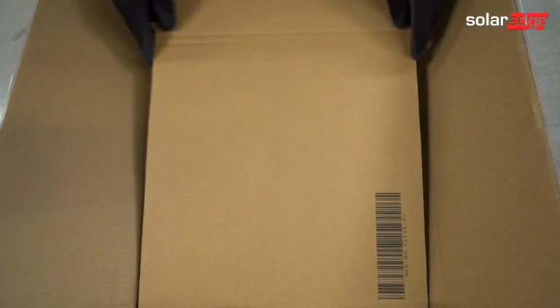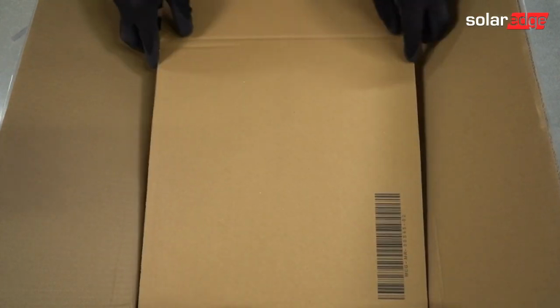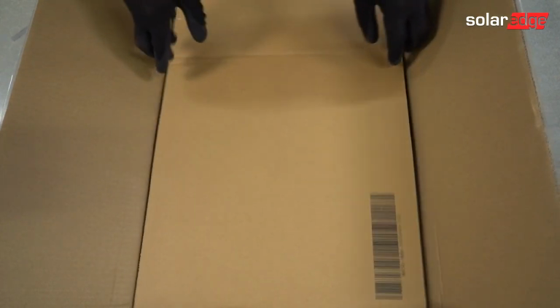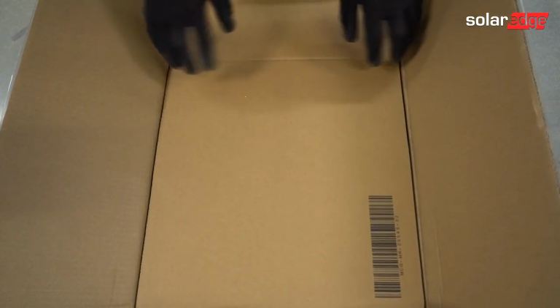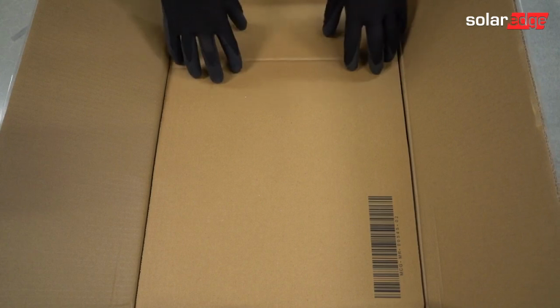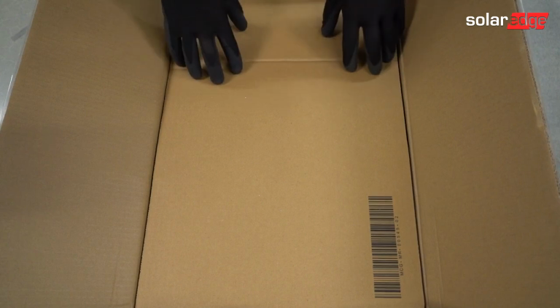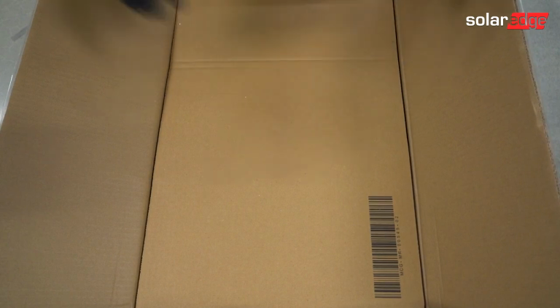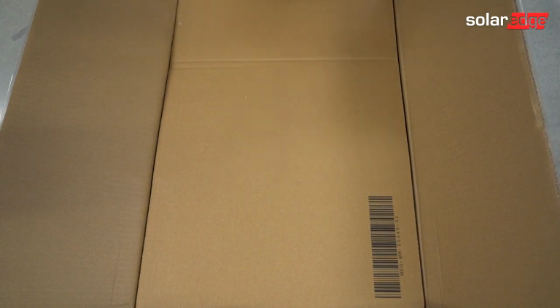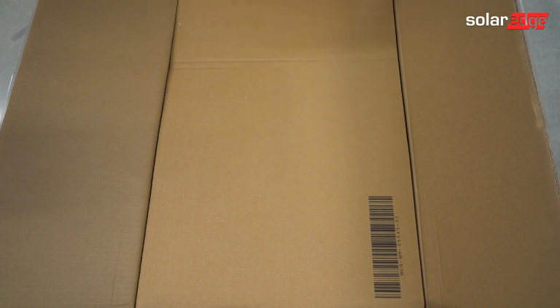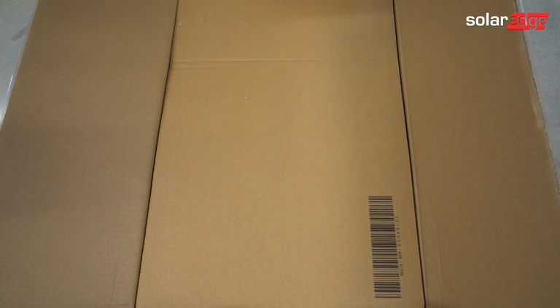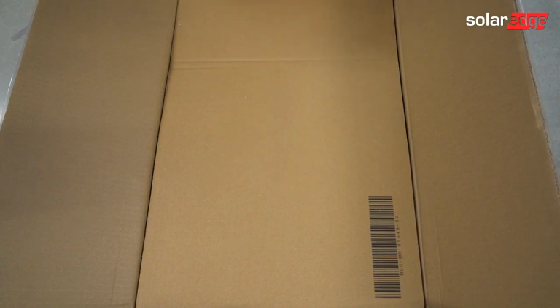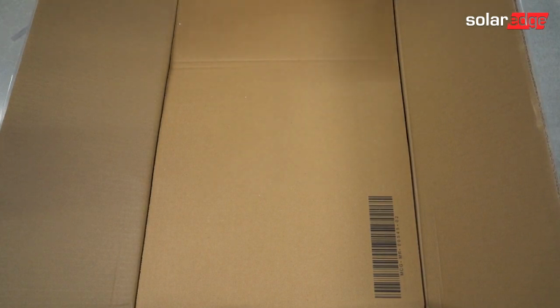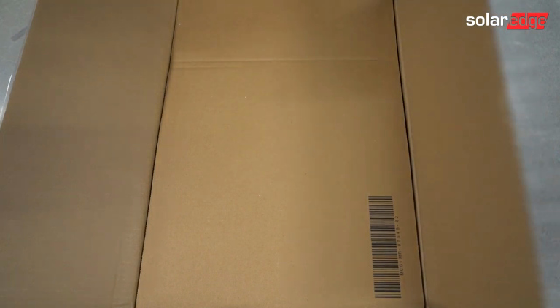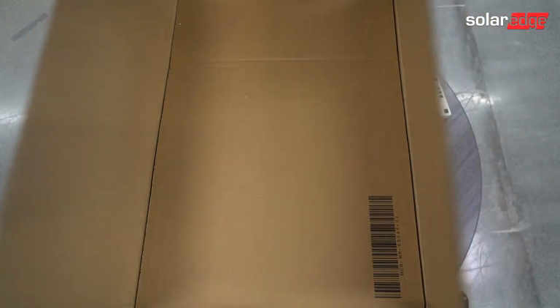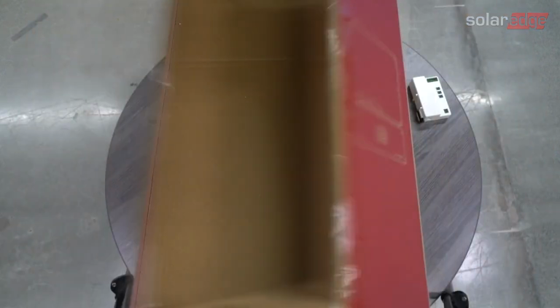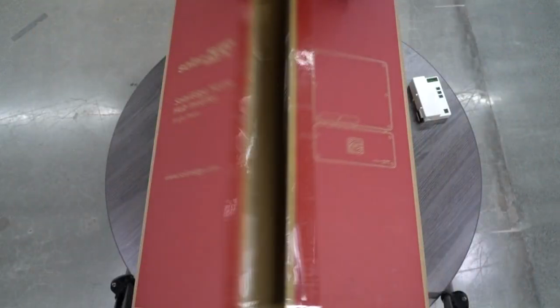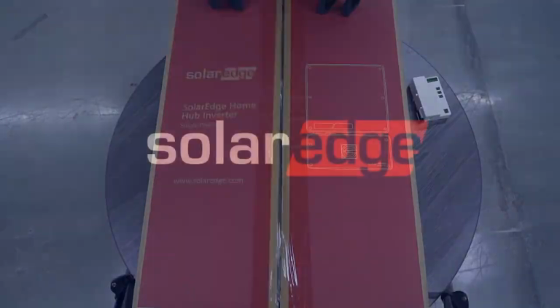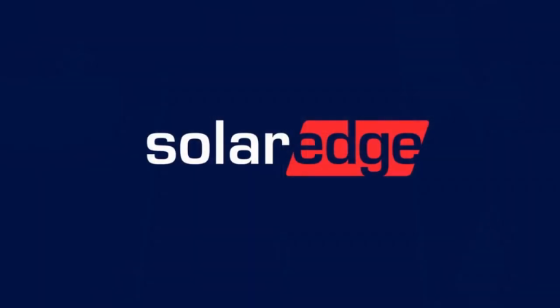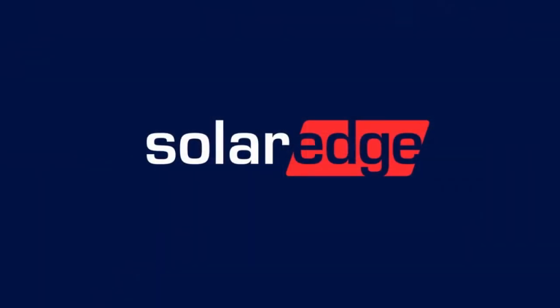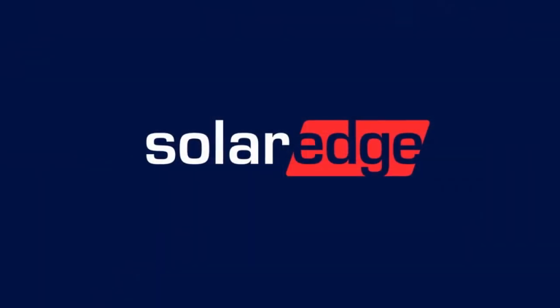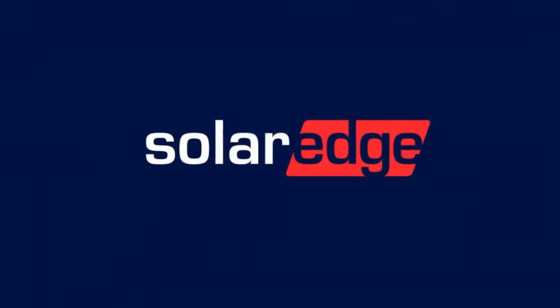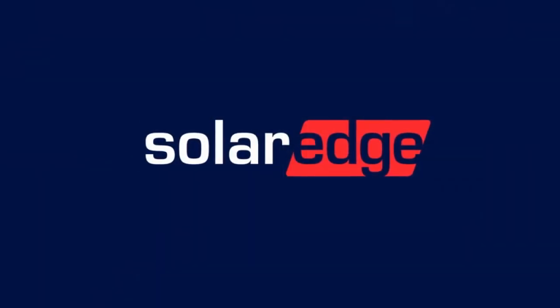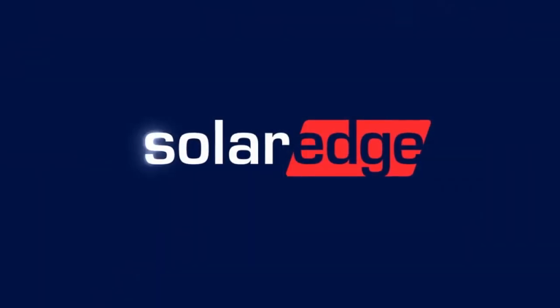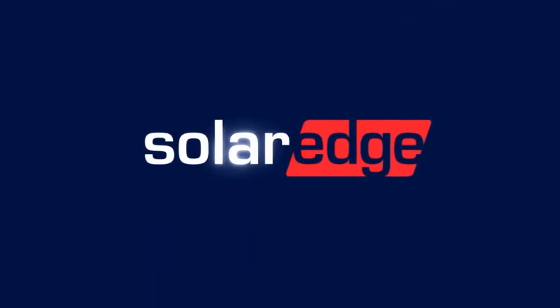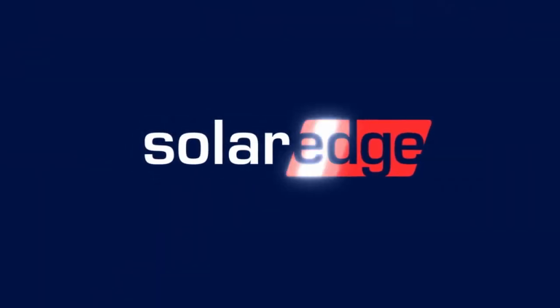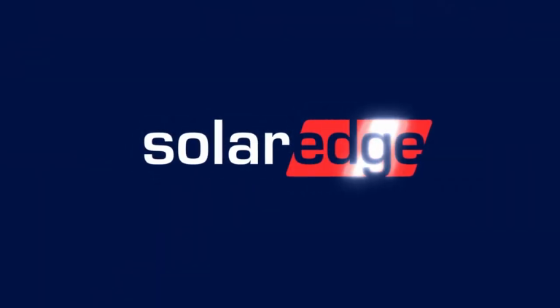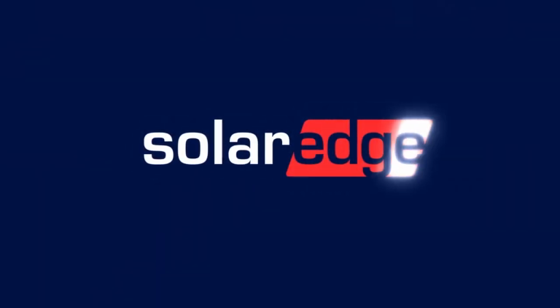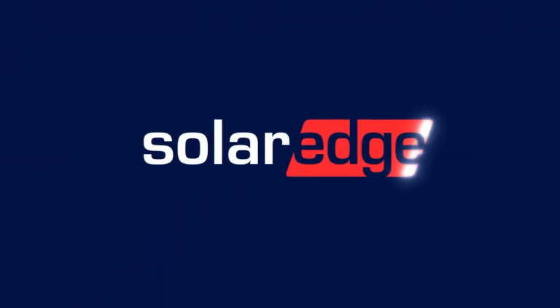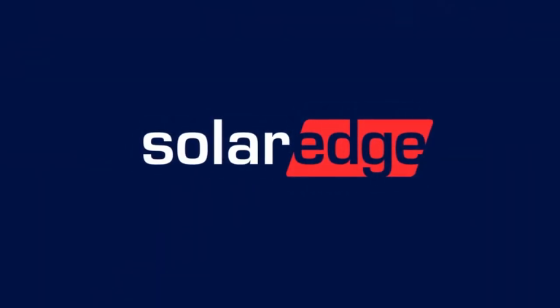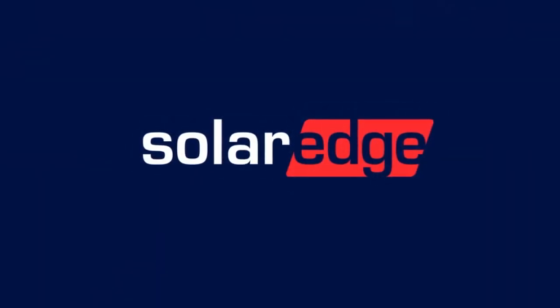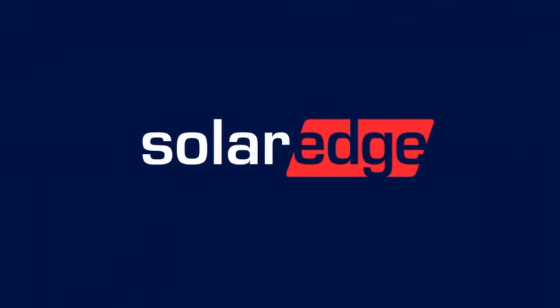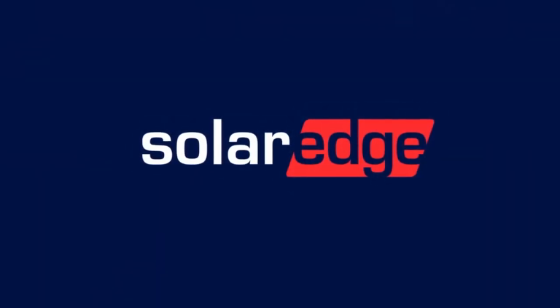That's it, you're all done. Thanks for joining us in the SolarEdge Learning Lab.